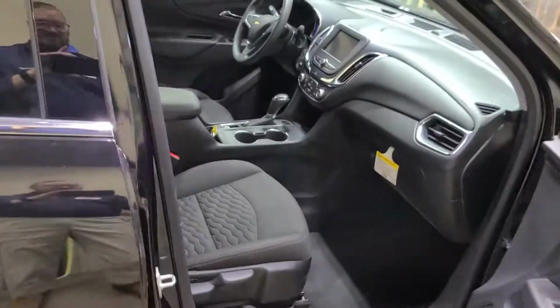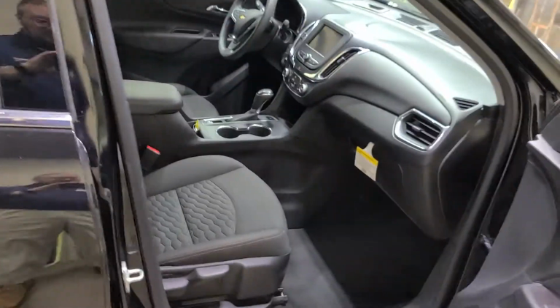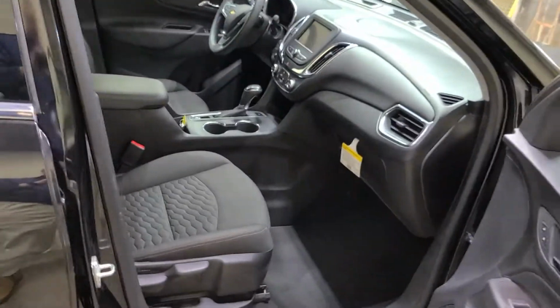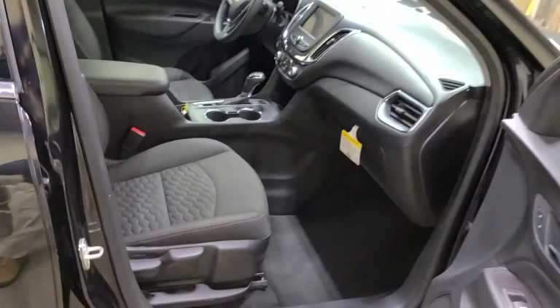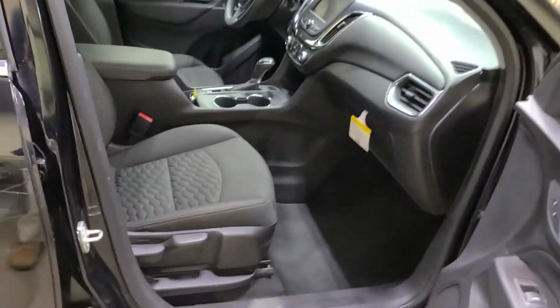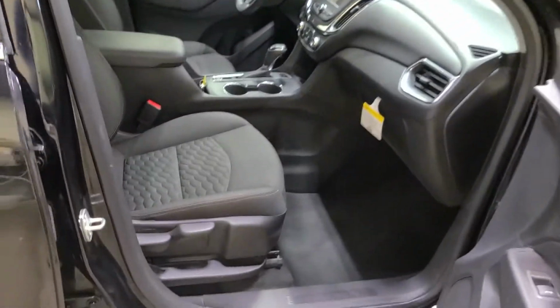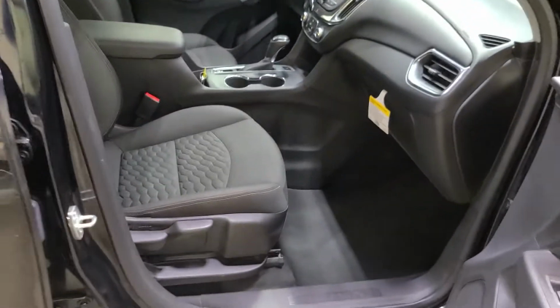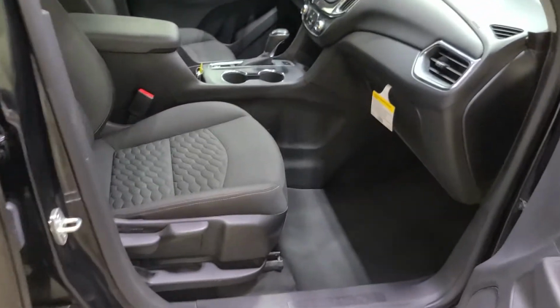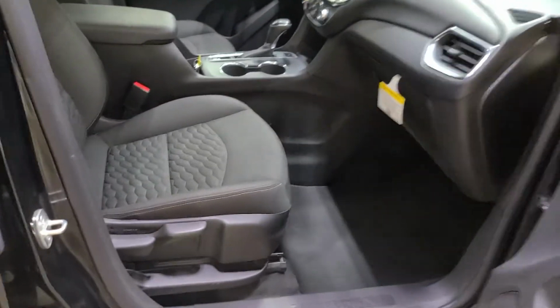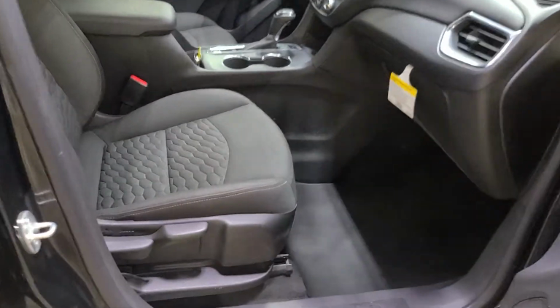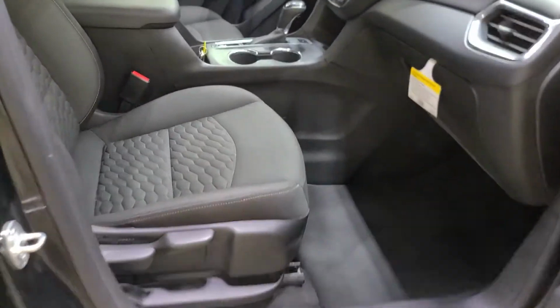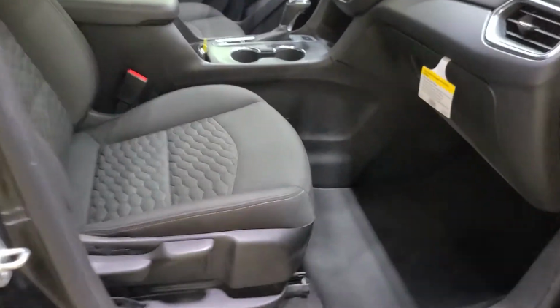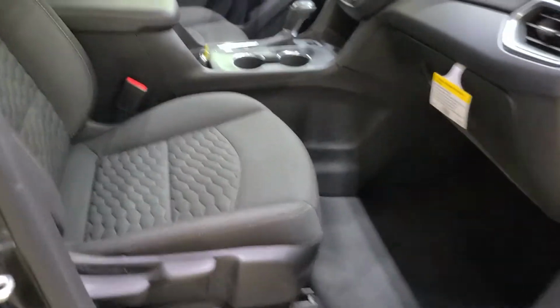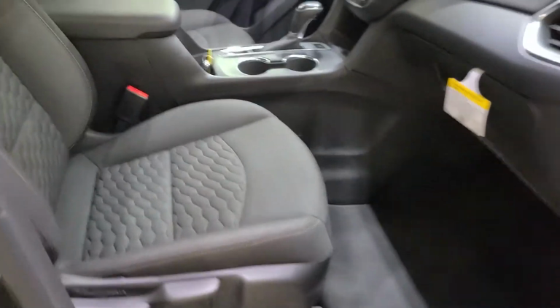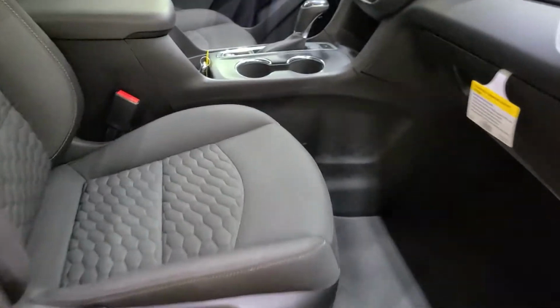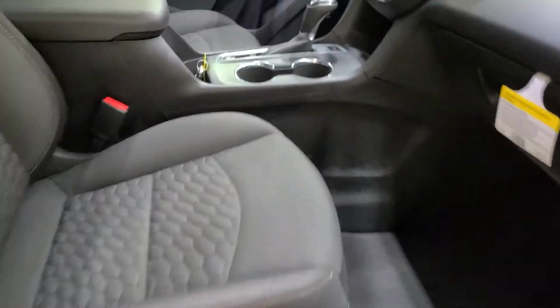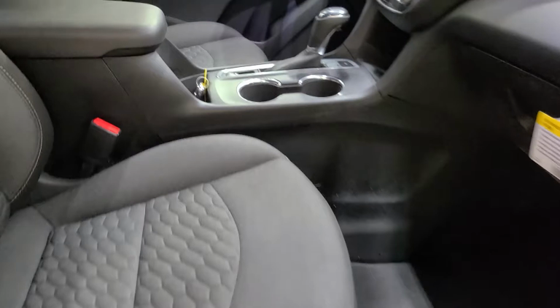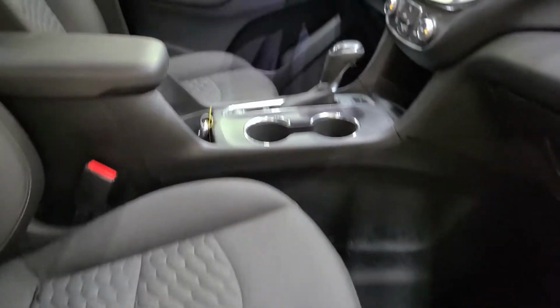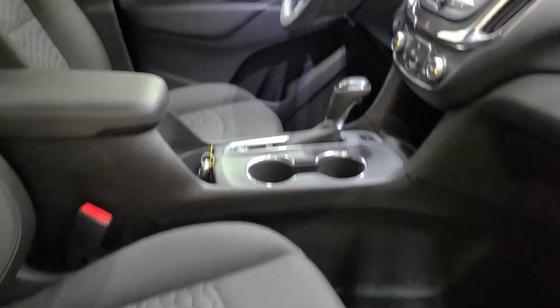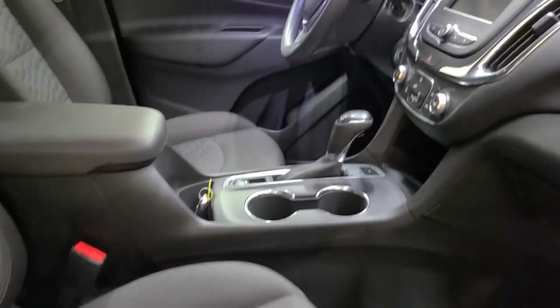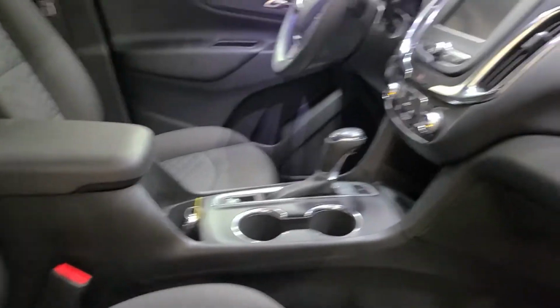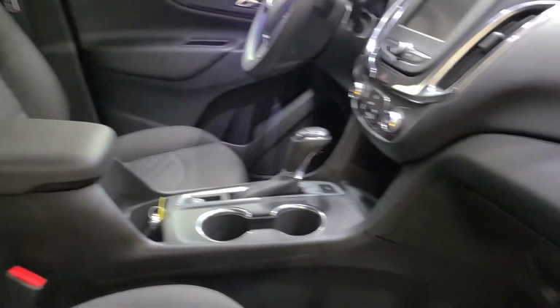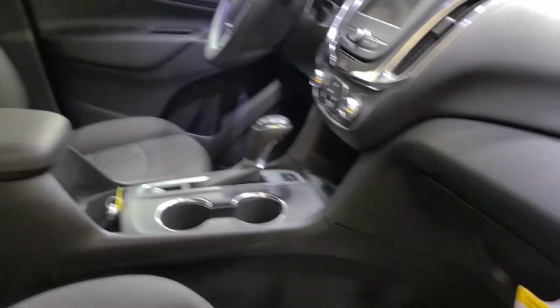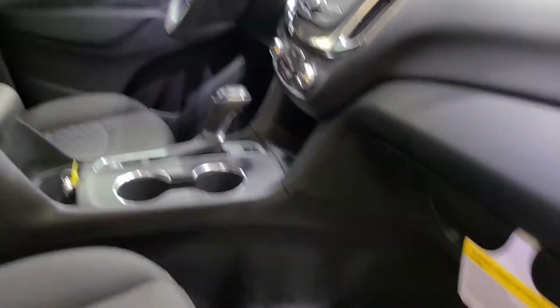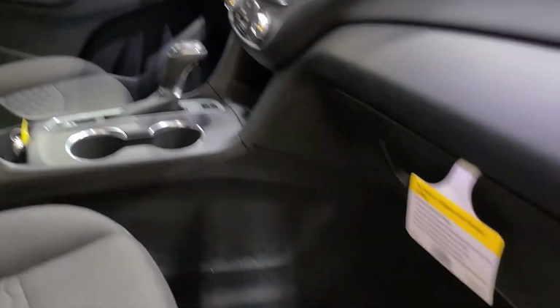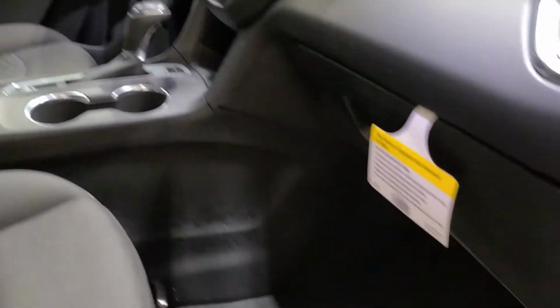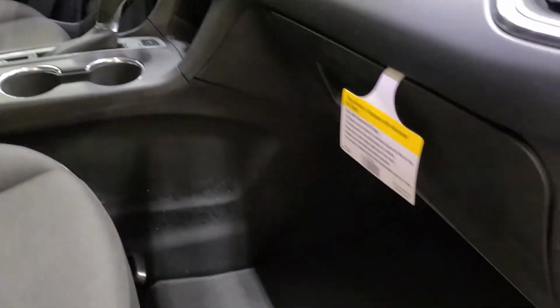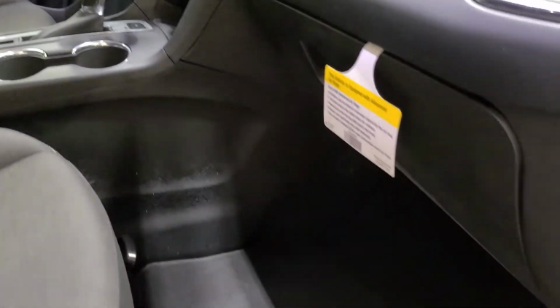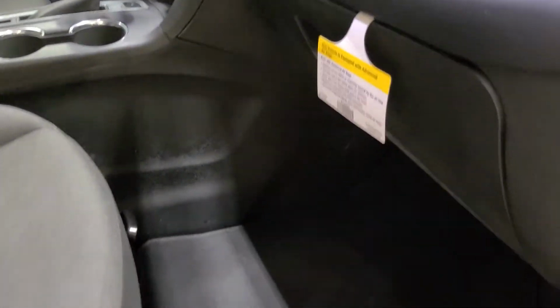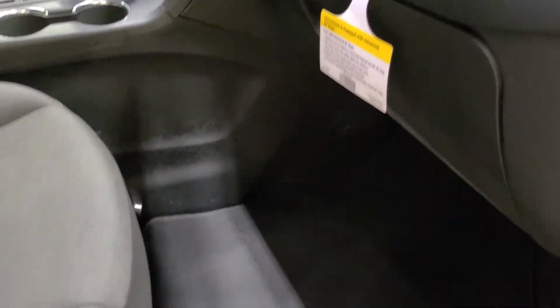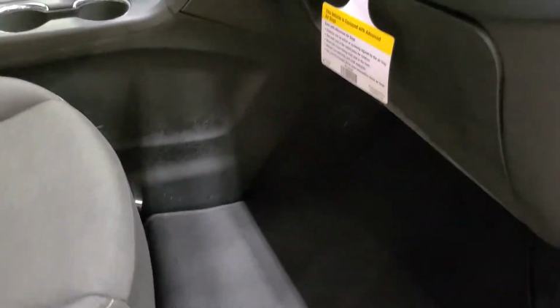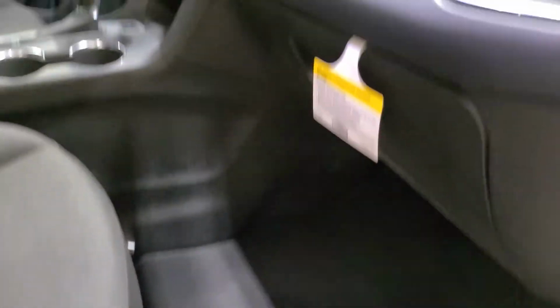Over on the passenger side we do have a manual cloth seat. Lots of leg room here for you.